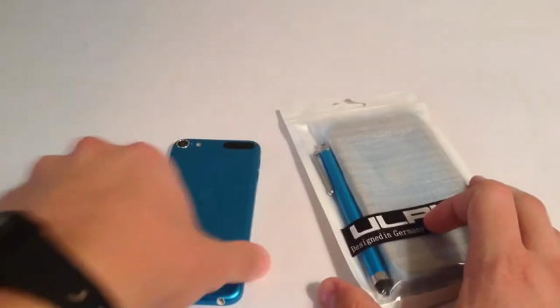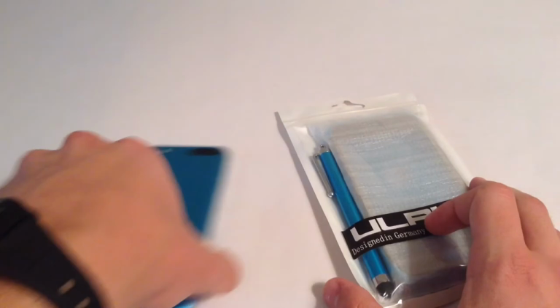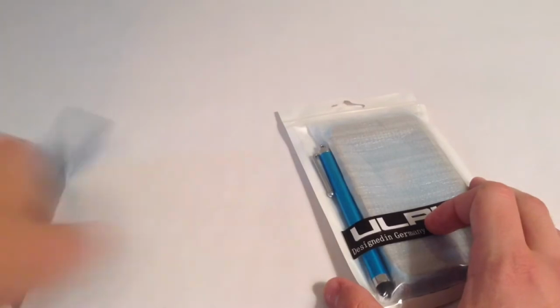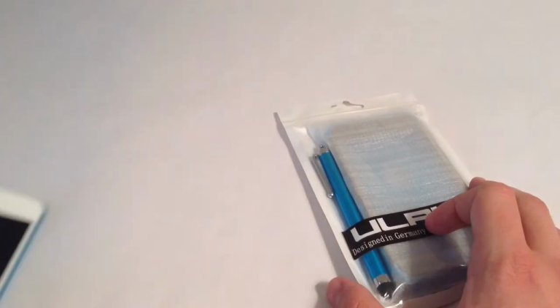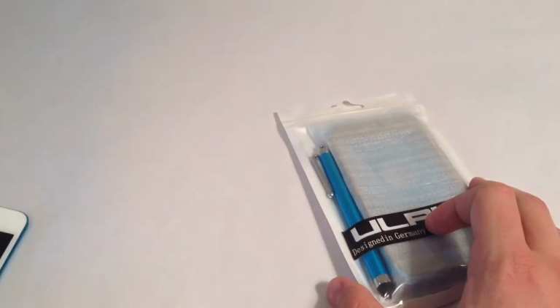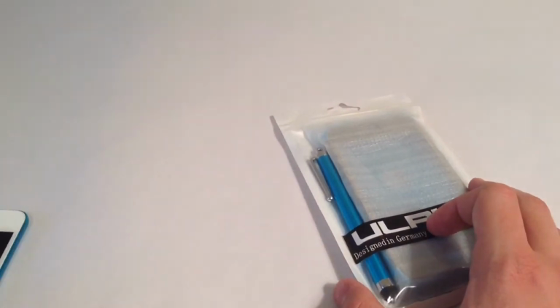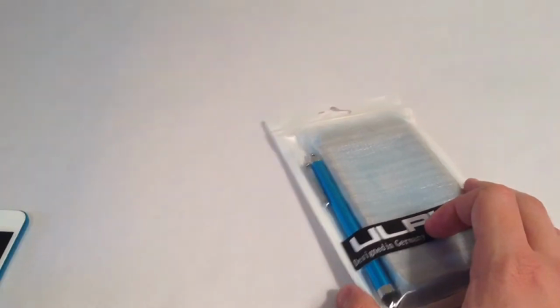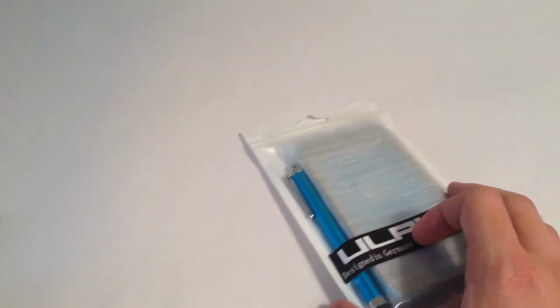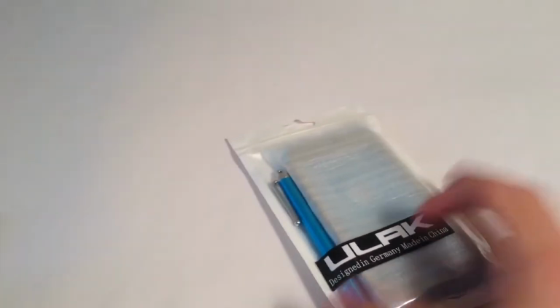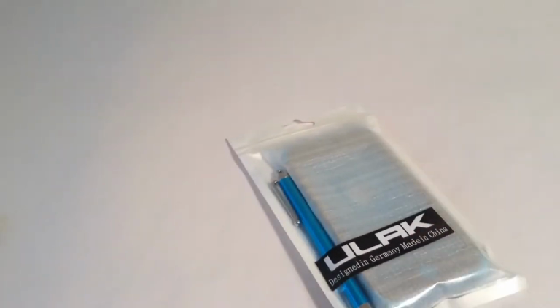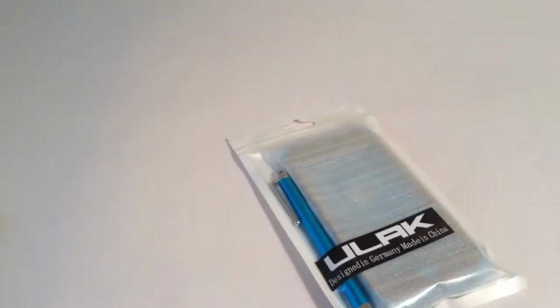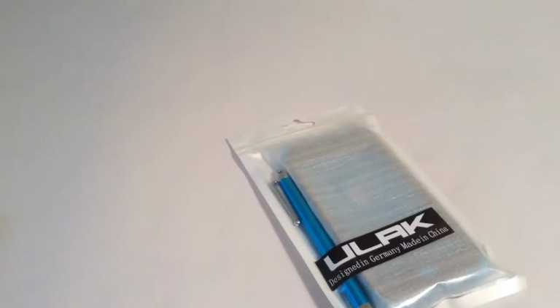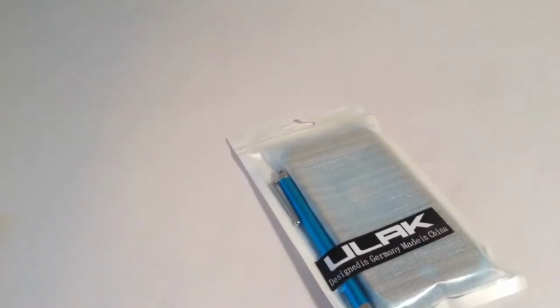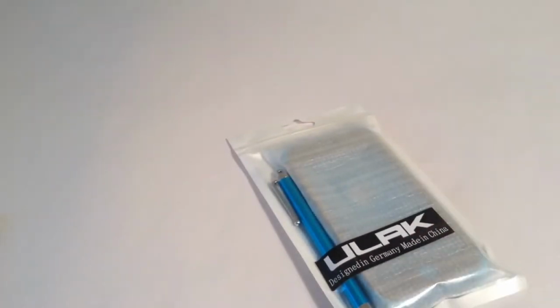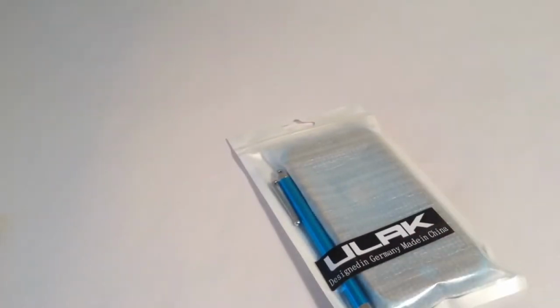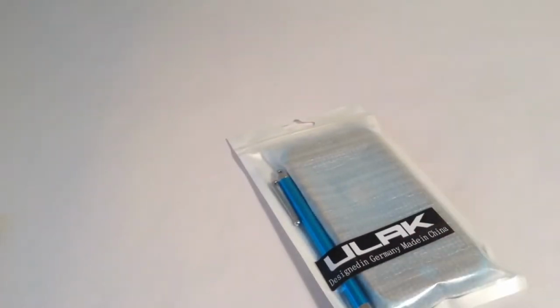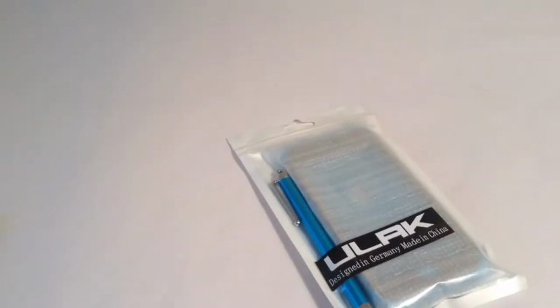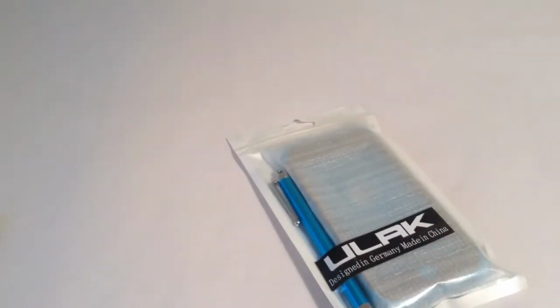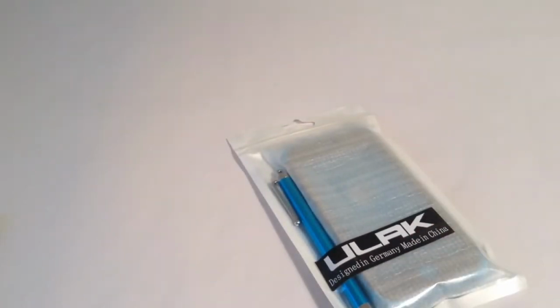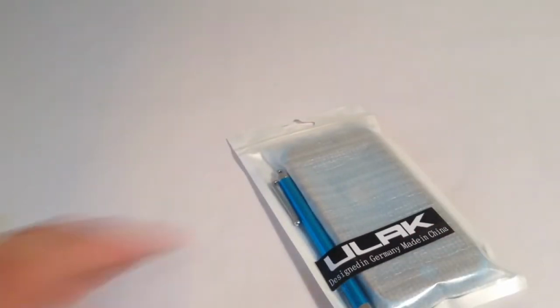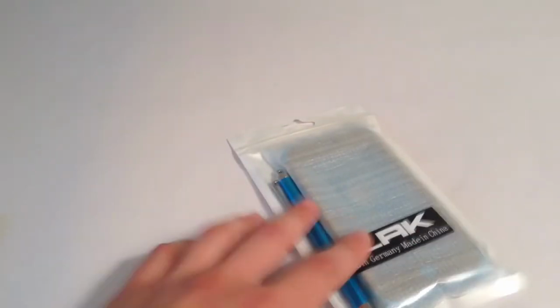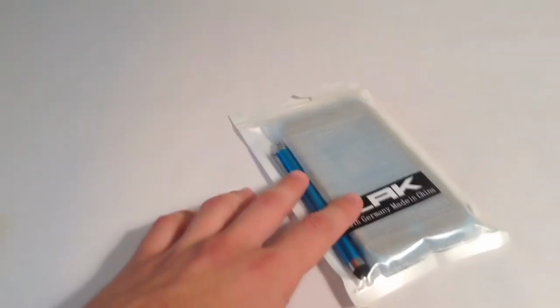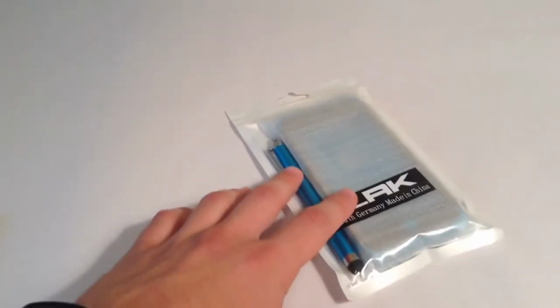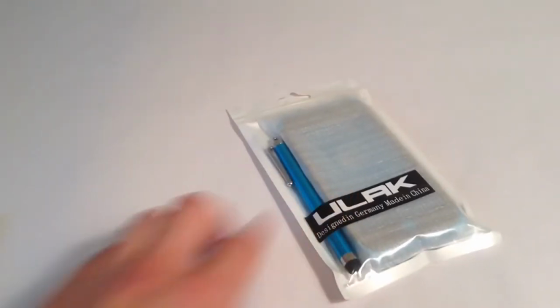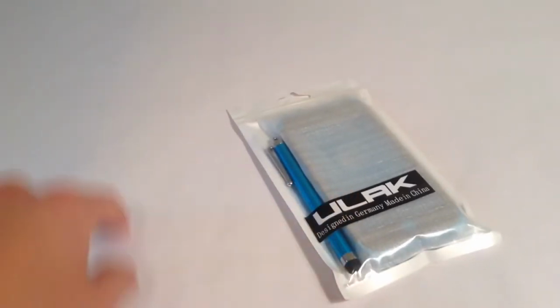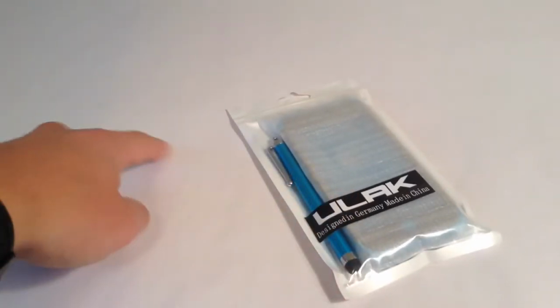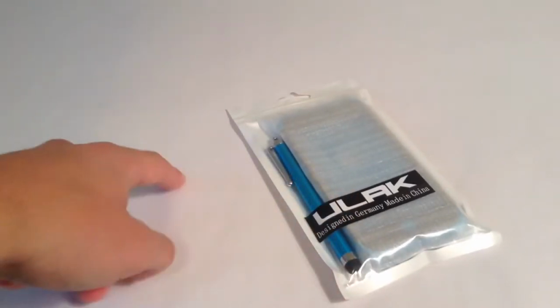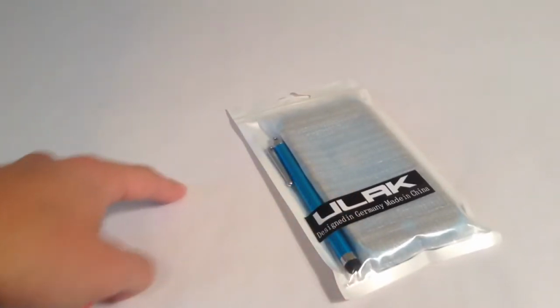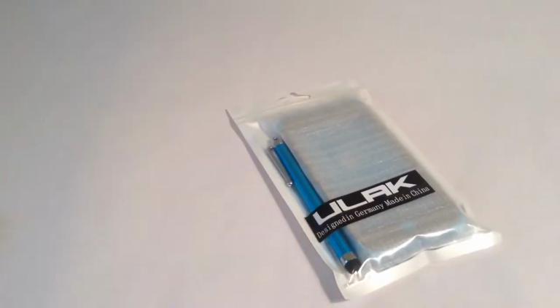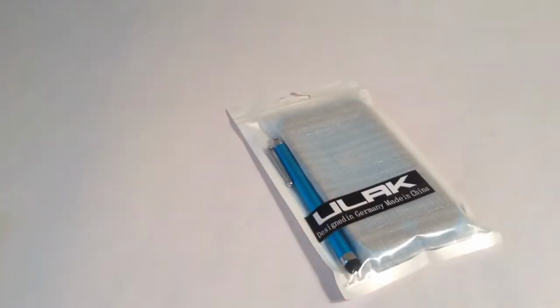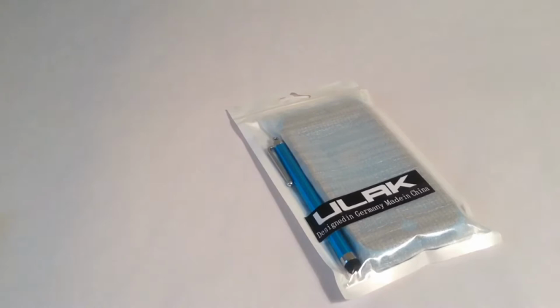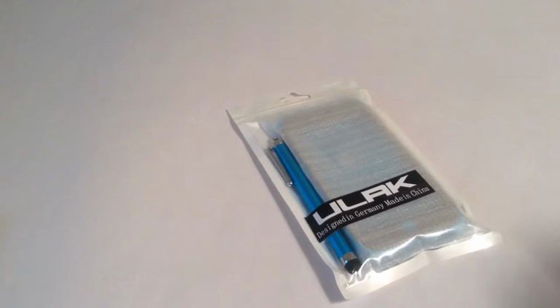I got this a while ago and I want you to review this. In case you're wondering, it's my first non-toy review, and leave a like for the white background.